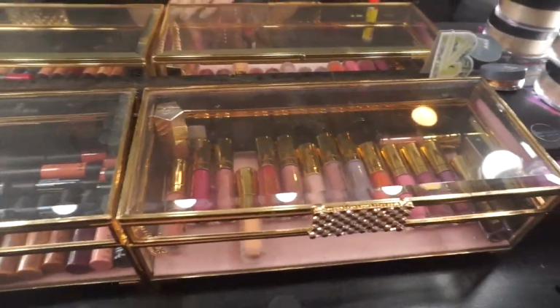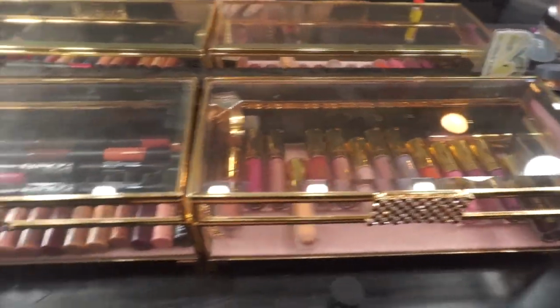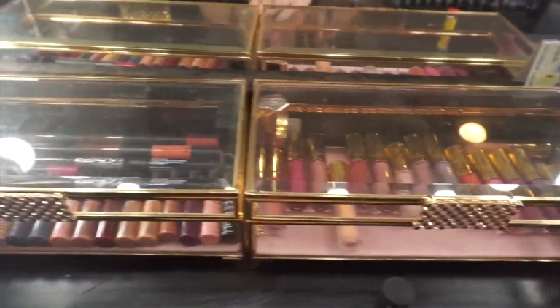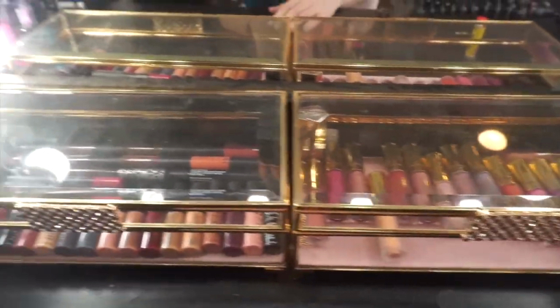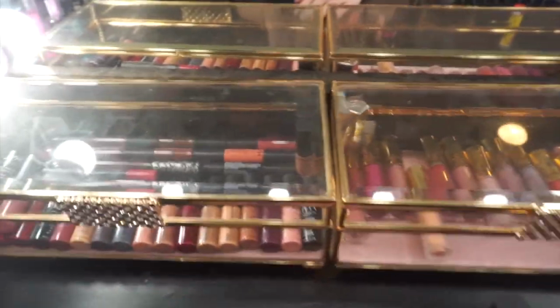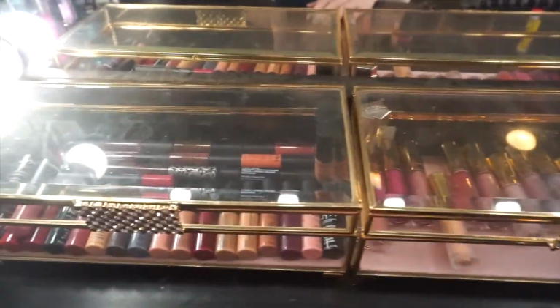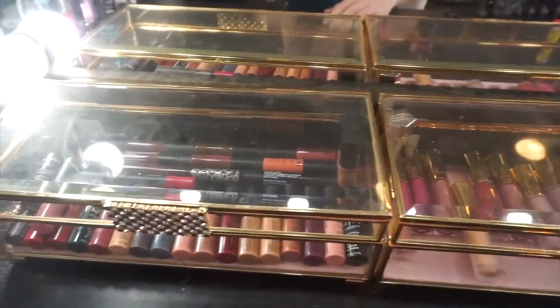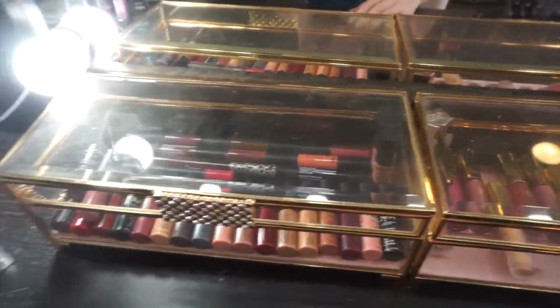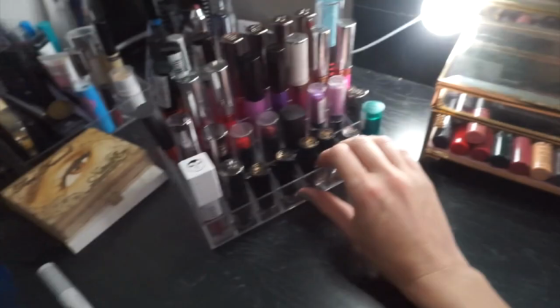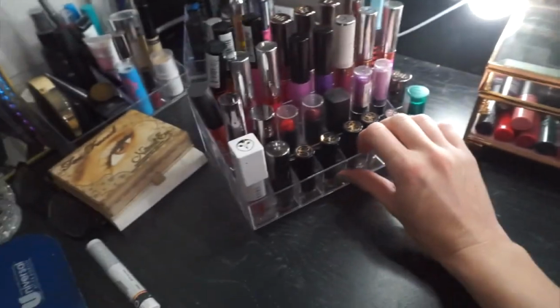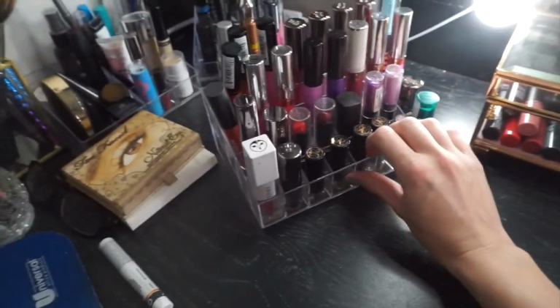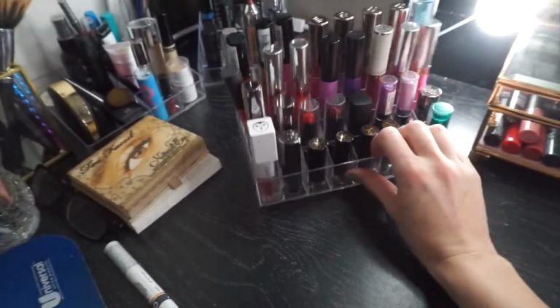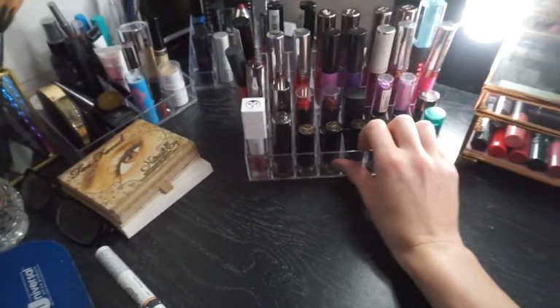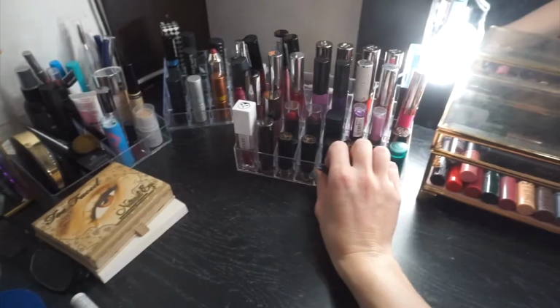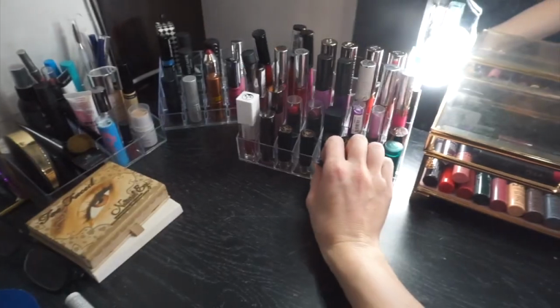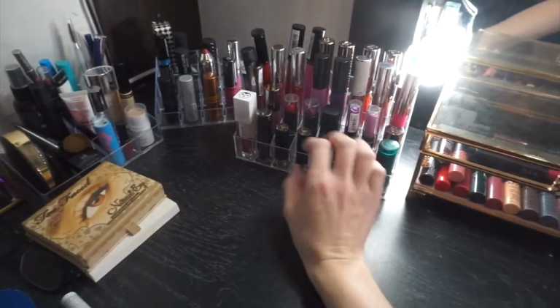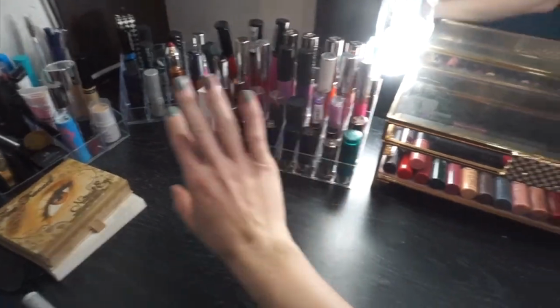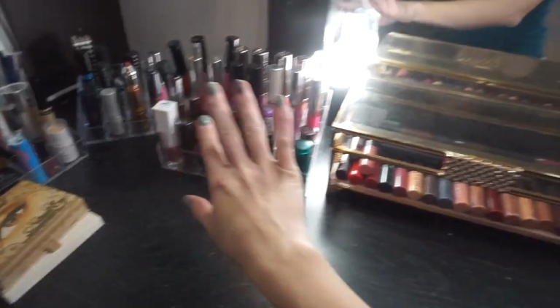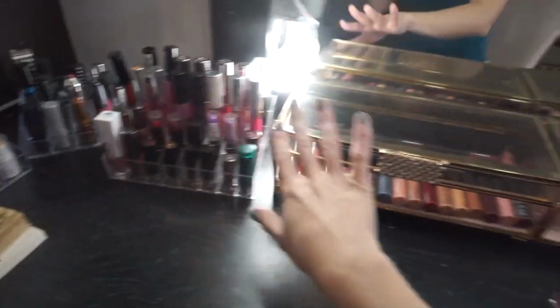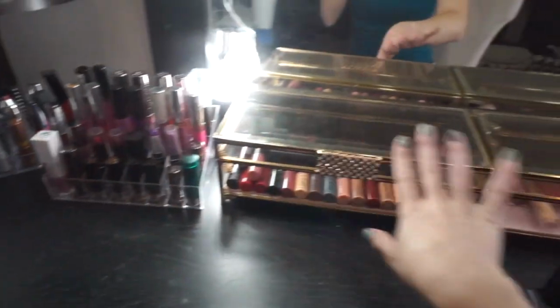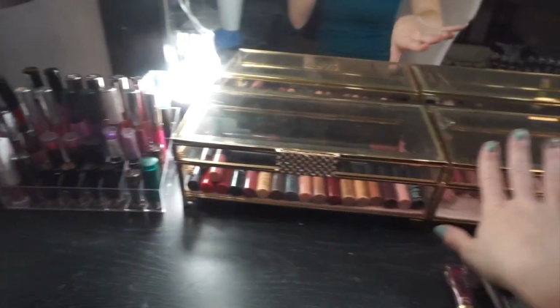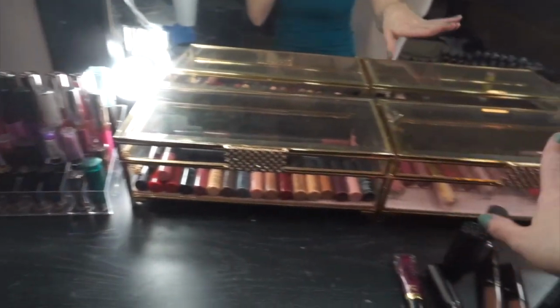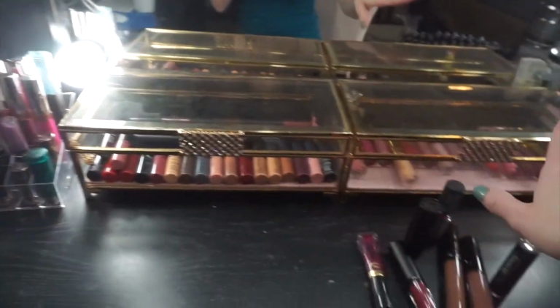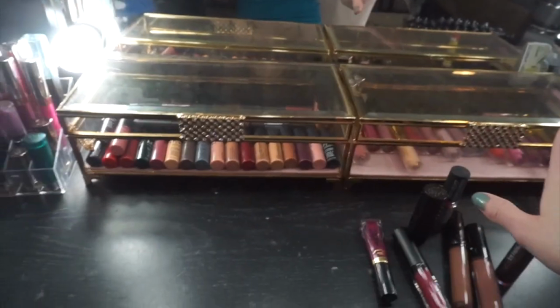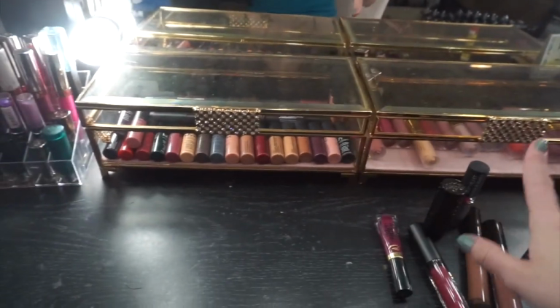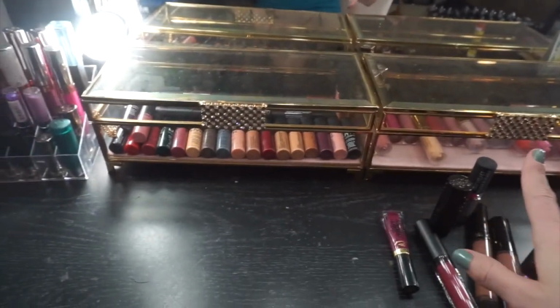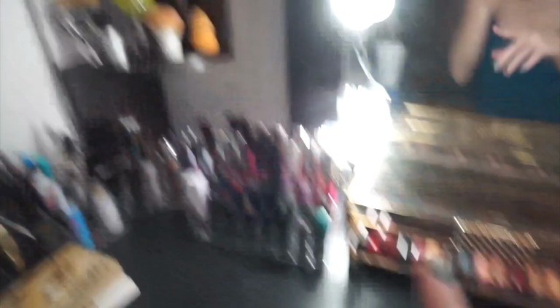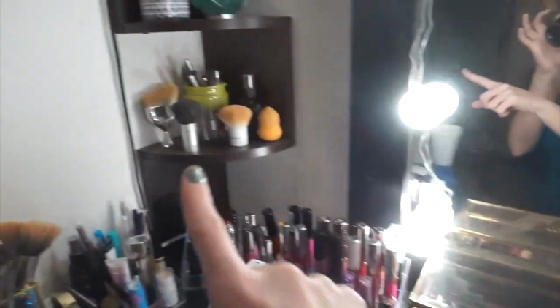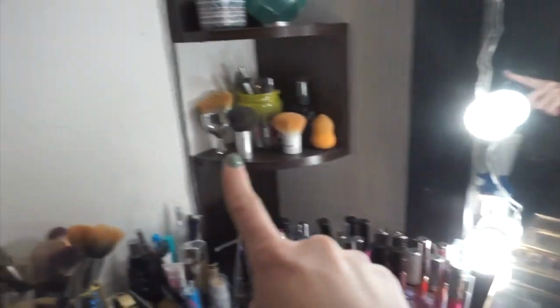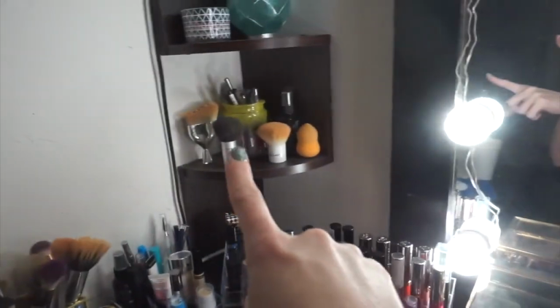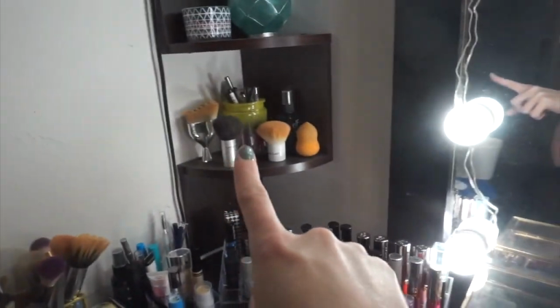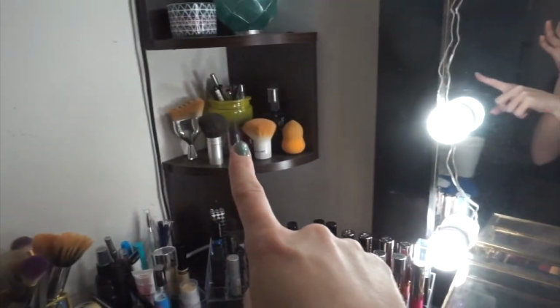All my lip glosses, all my NYX, and then these things here. I gotta go through and reorganize everything.